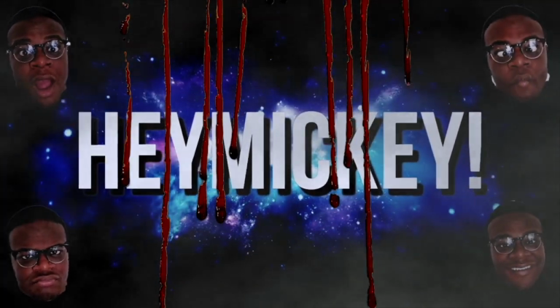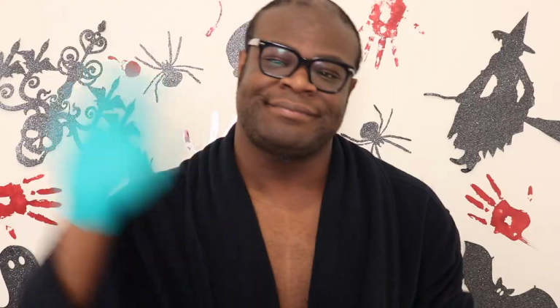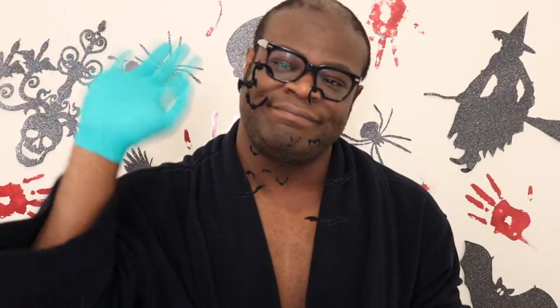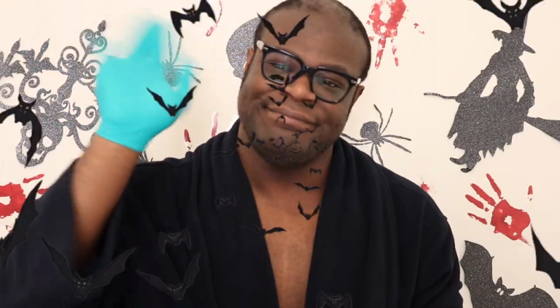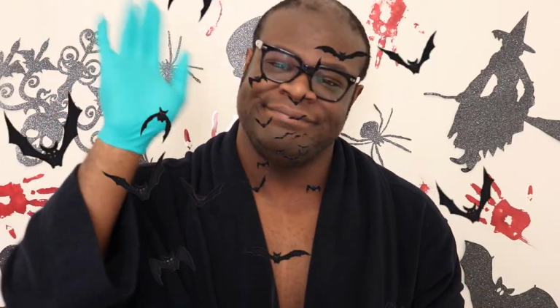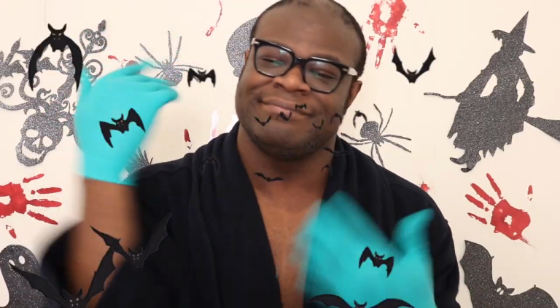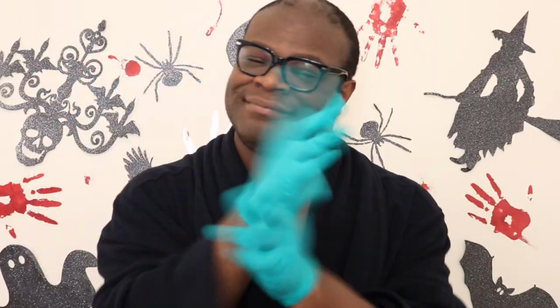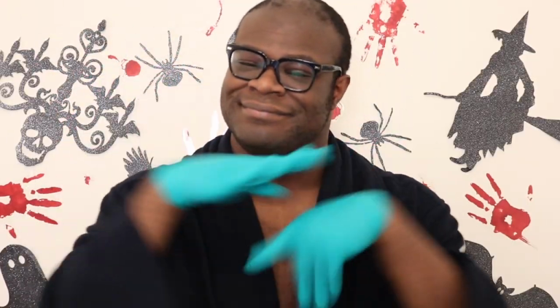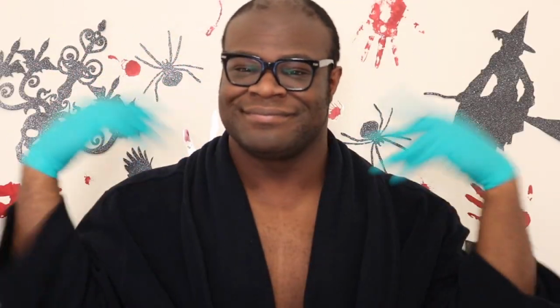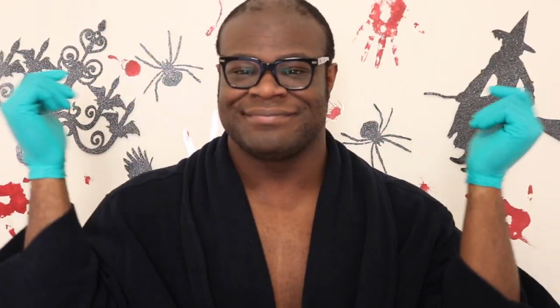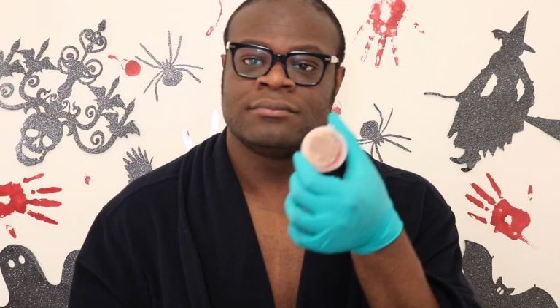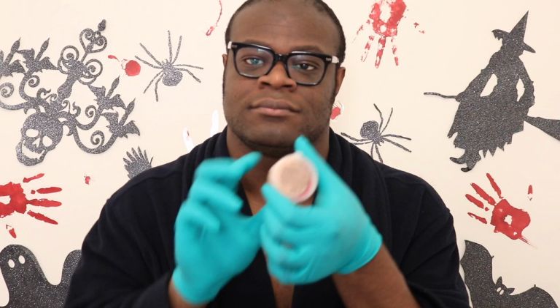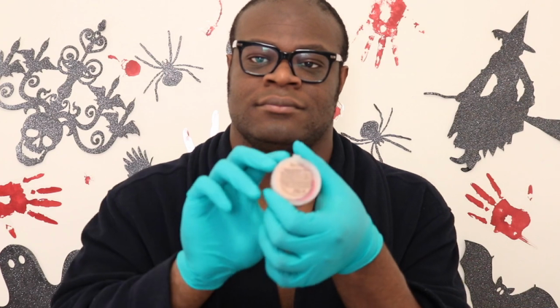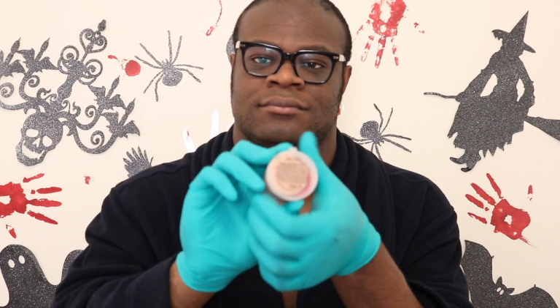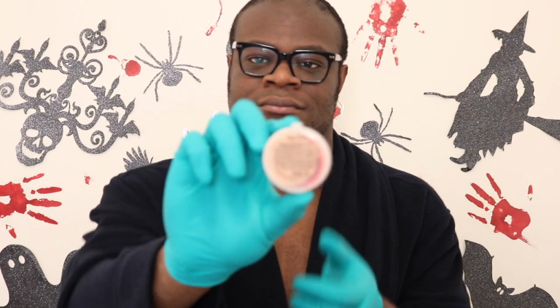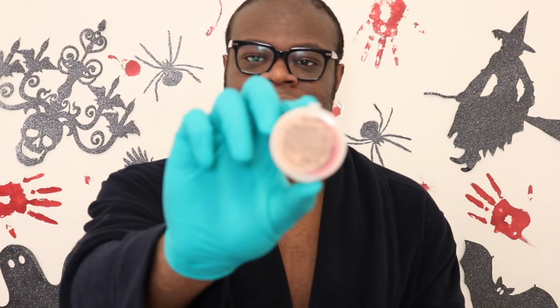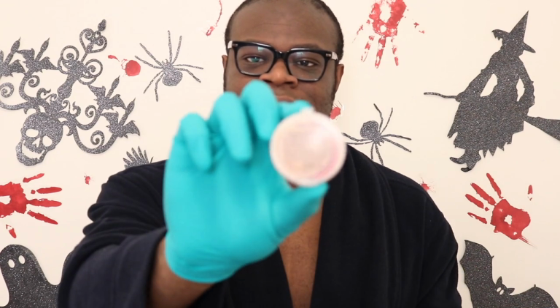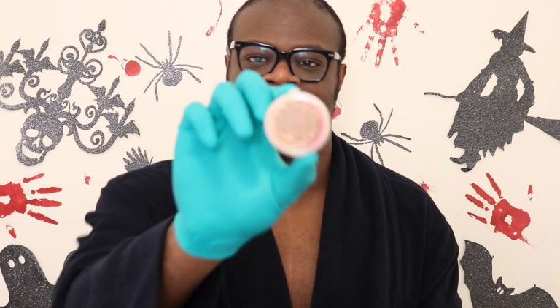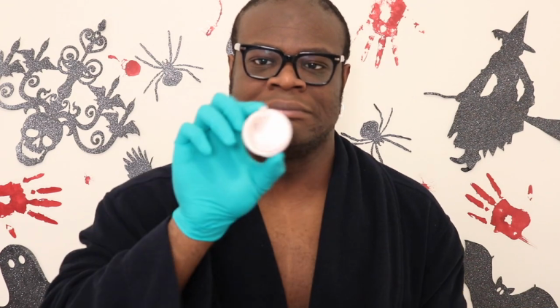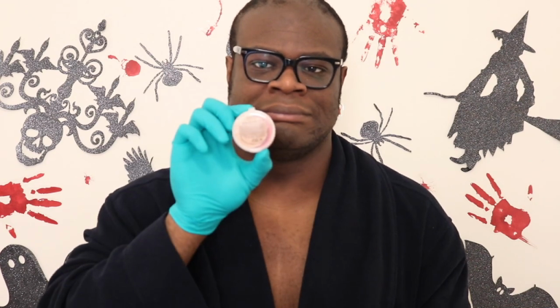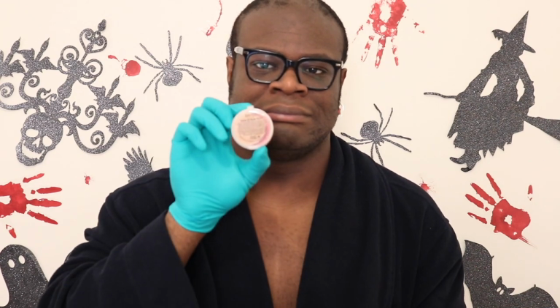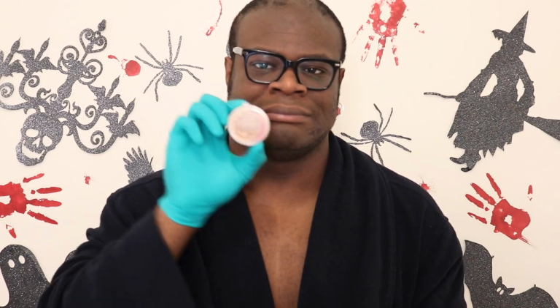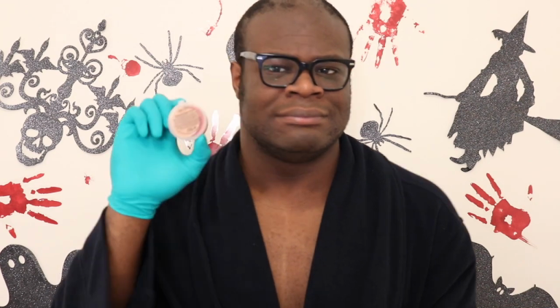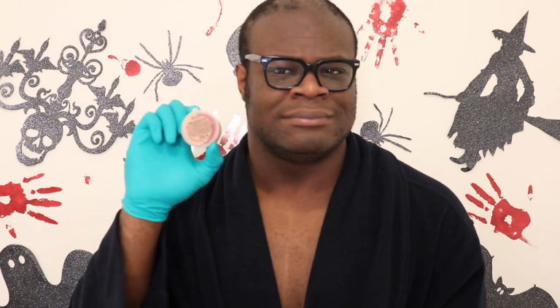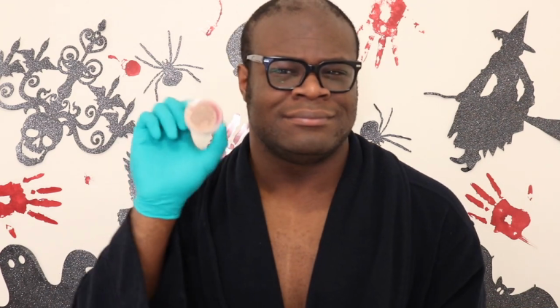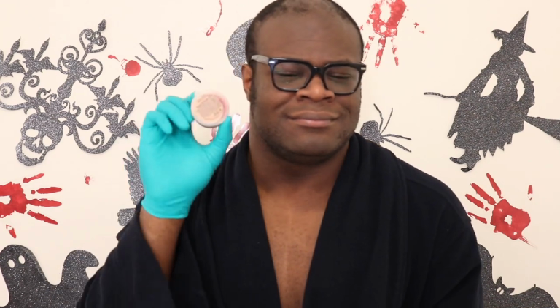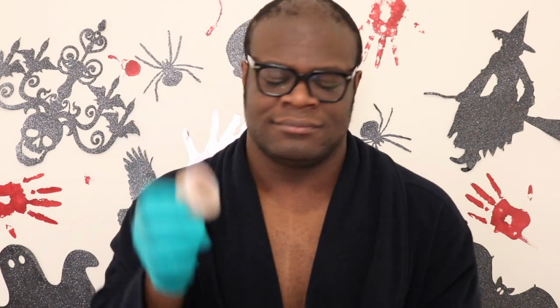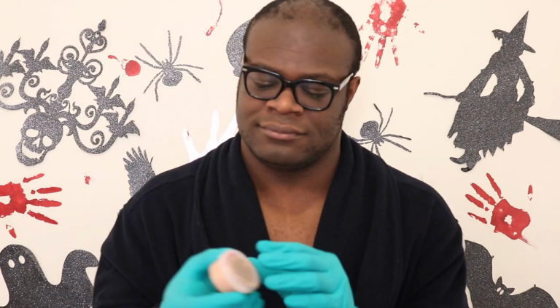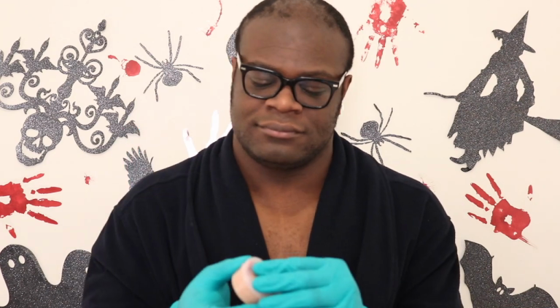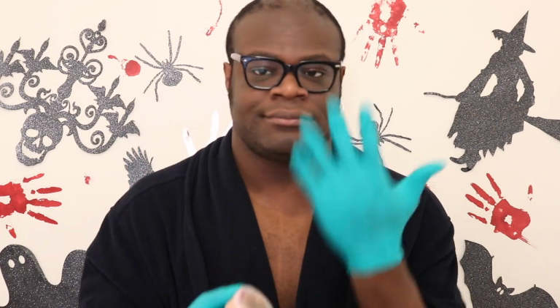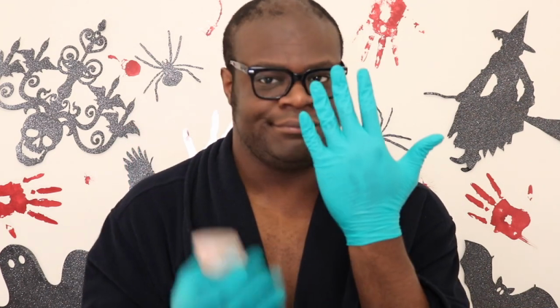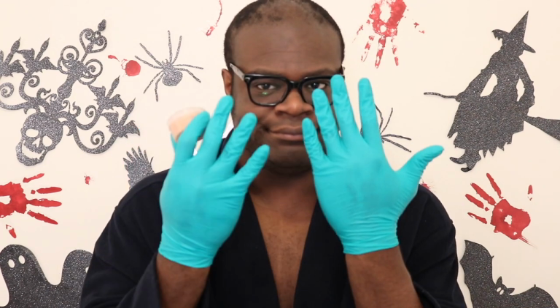Hi there! Welcome to another makeup video, and today I'm going to be doing the Bent Neck Lady from The Haunting of Hill House.